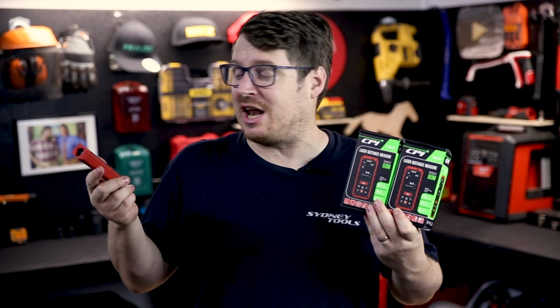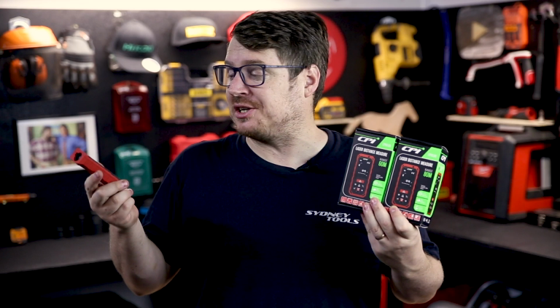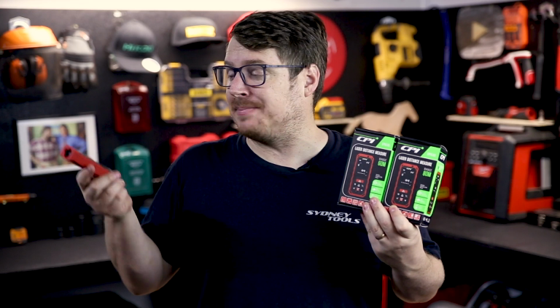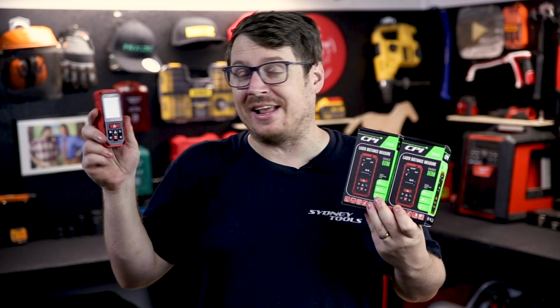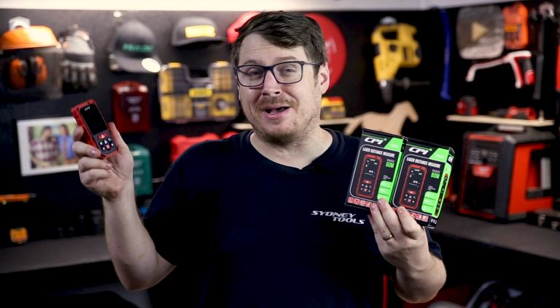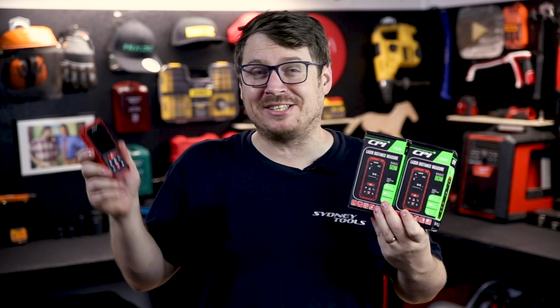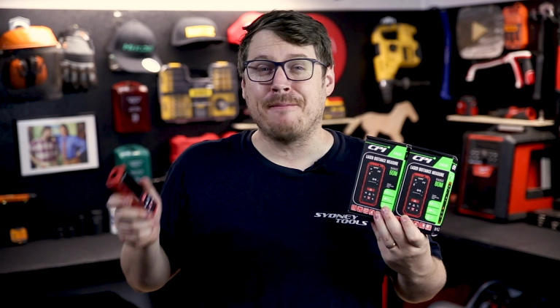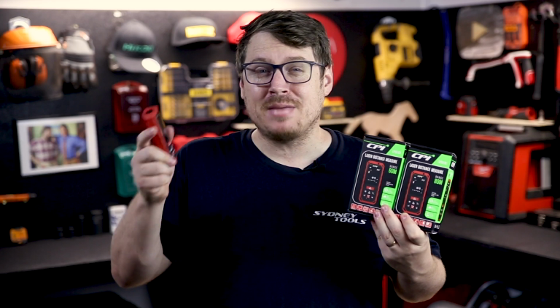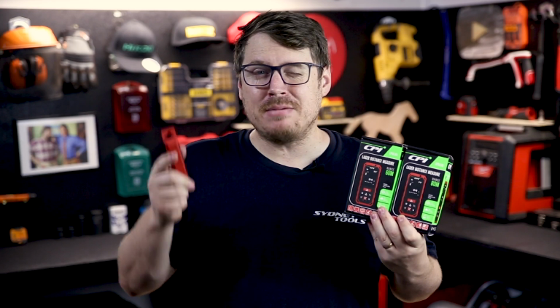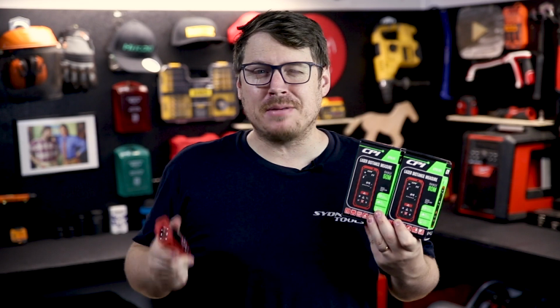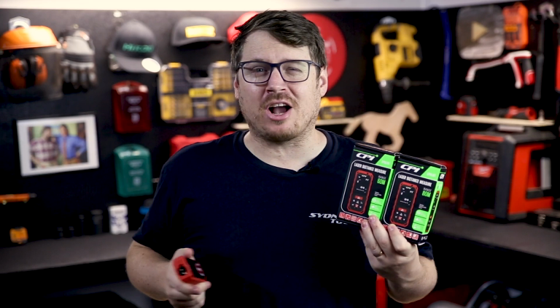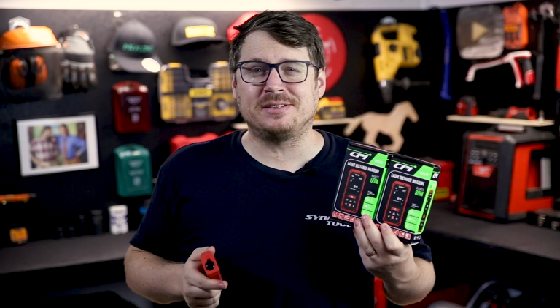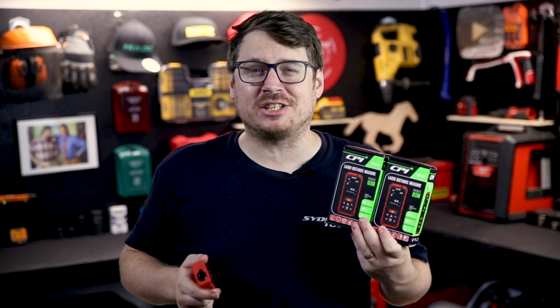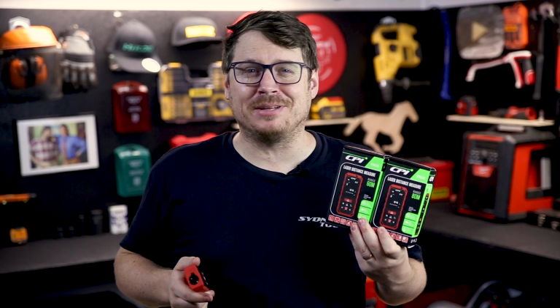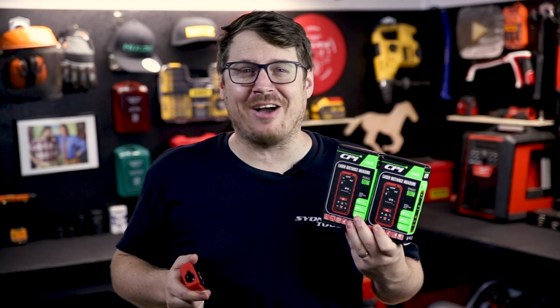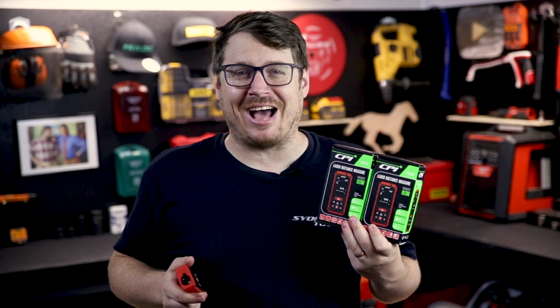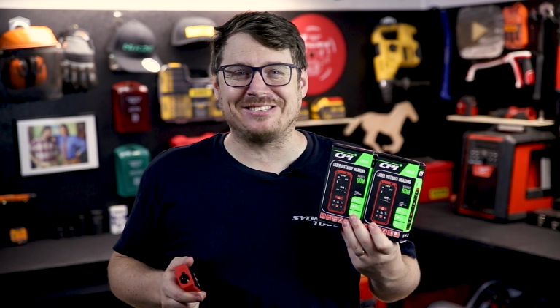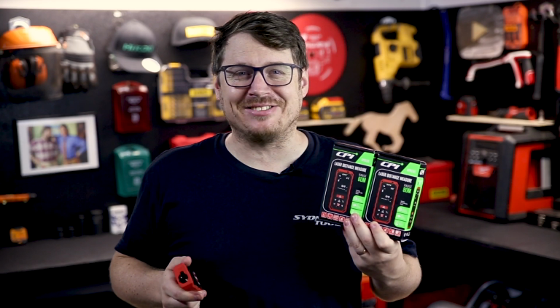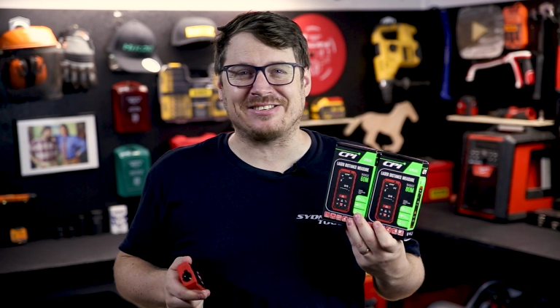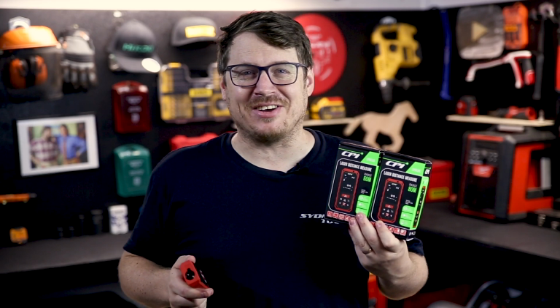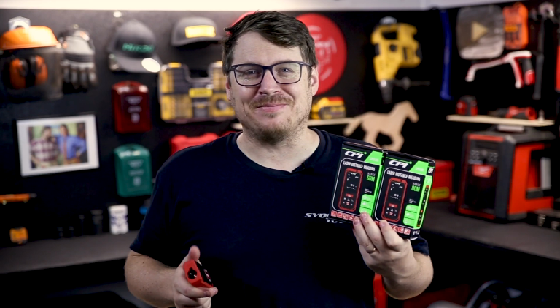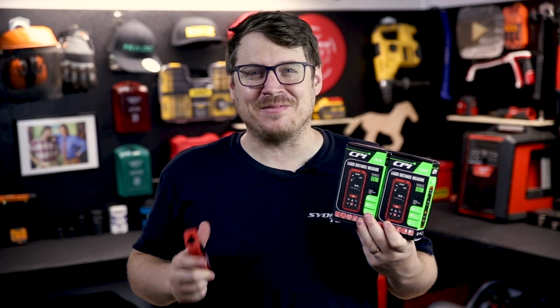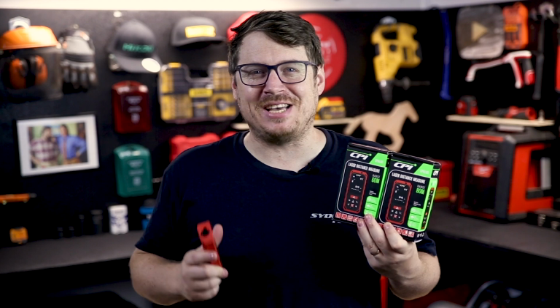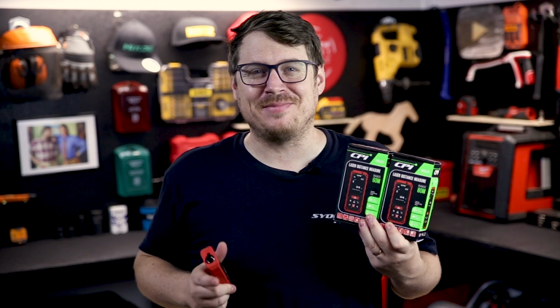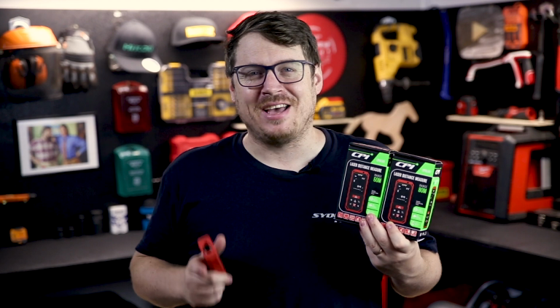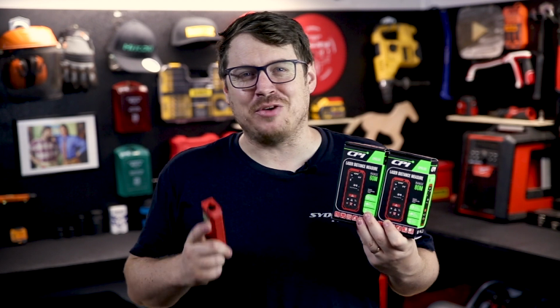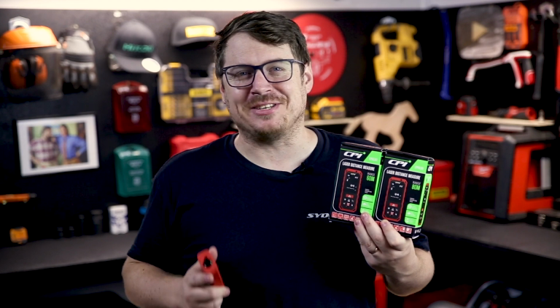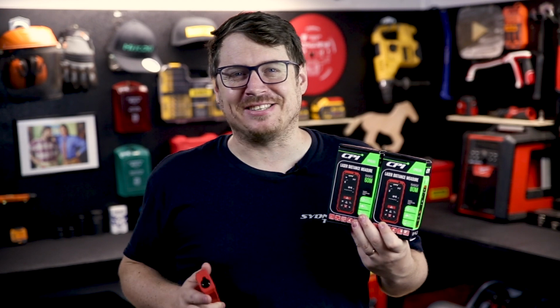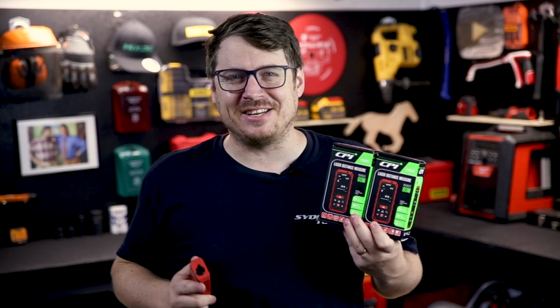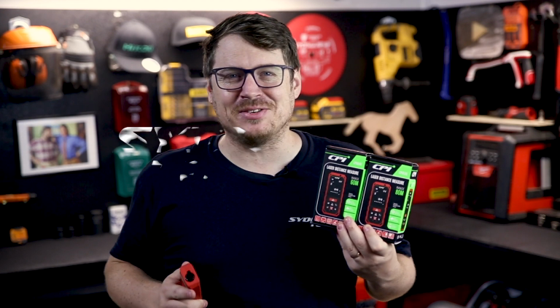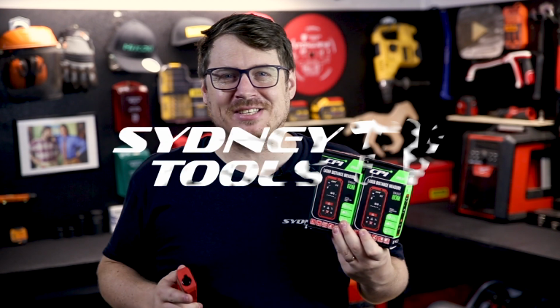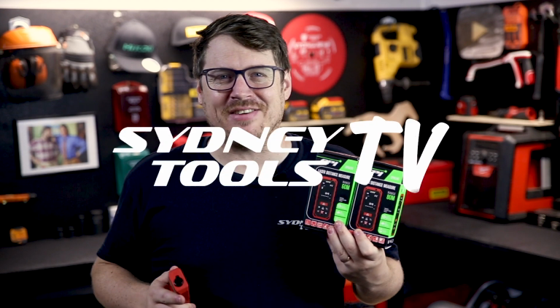If you have any questions about these measures, hit me up in the comment section below. Until next time, I'm Tim and you're watching Sydney Tools TV.